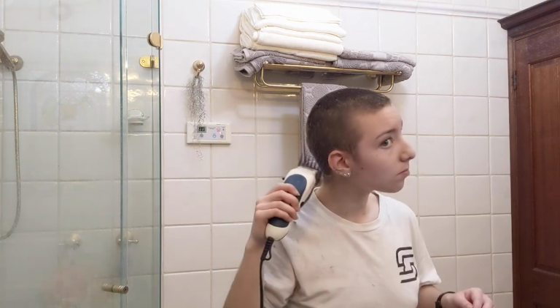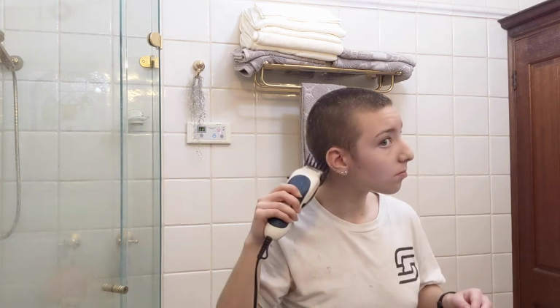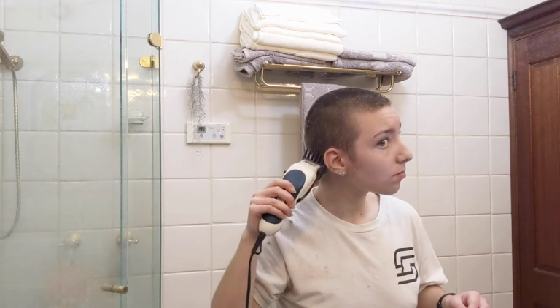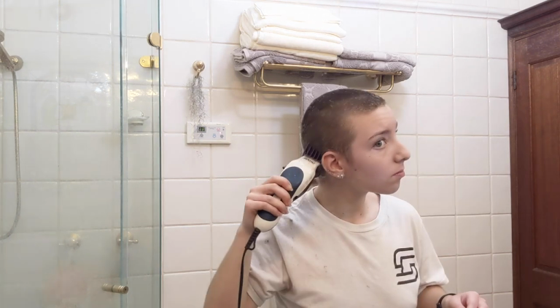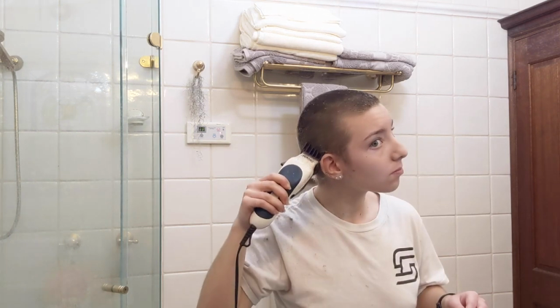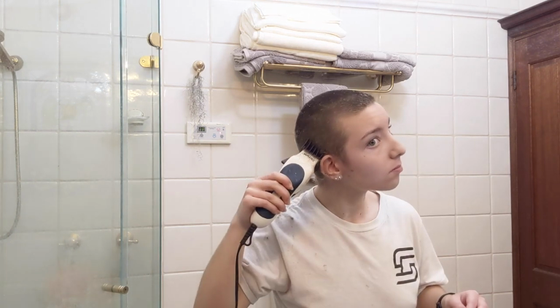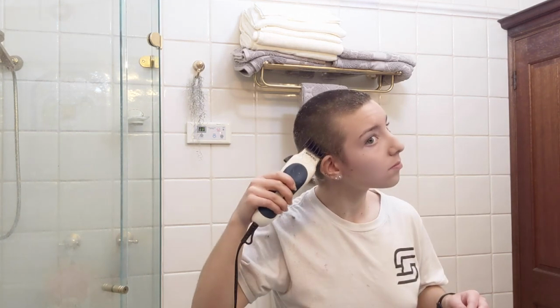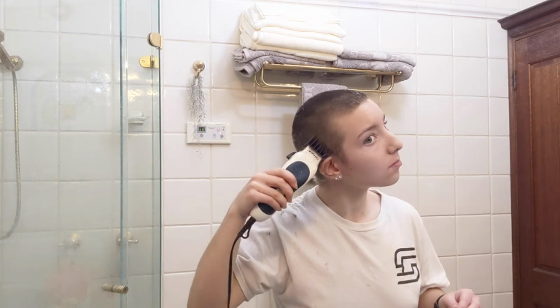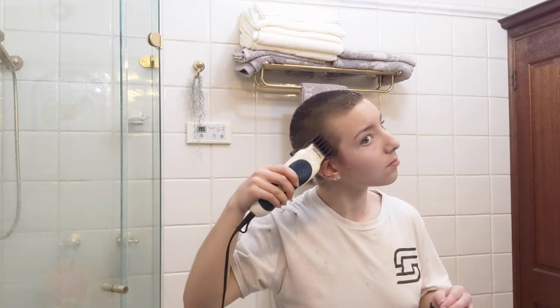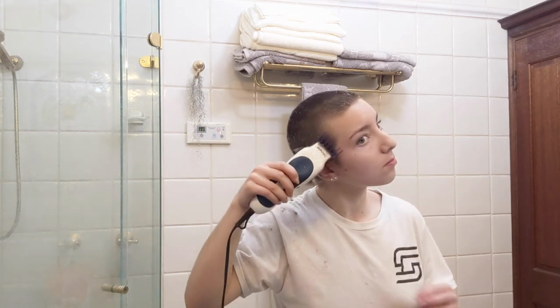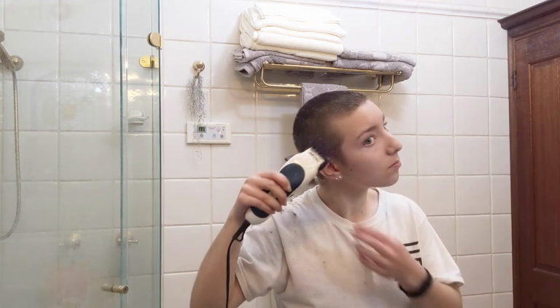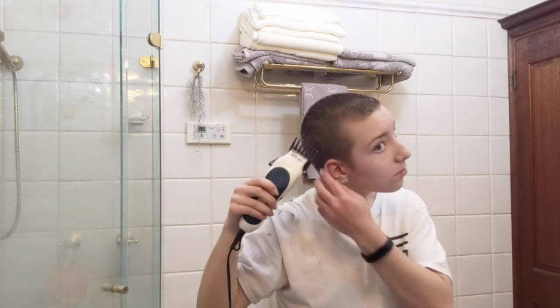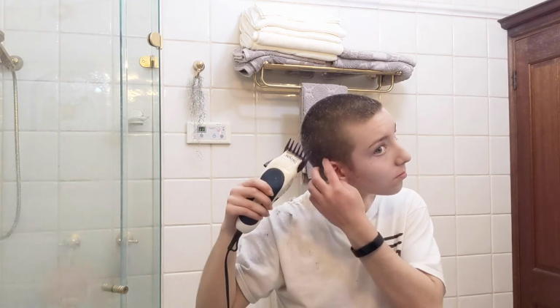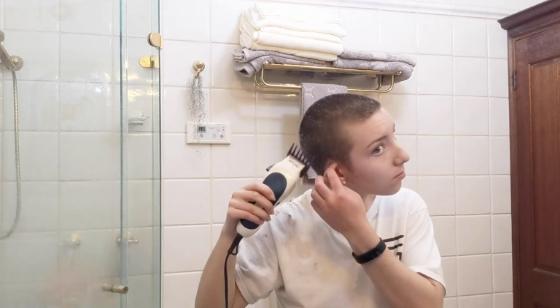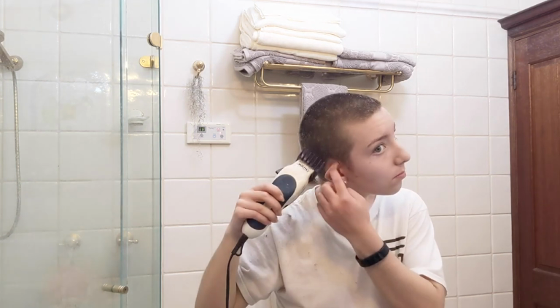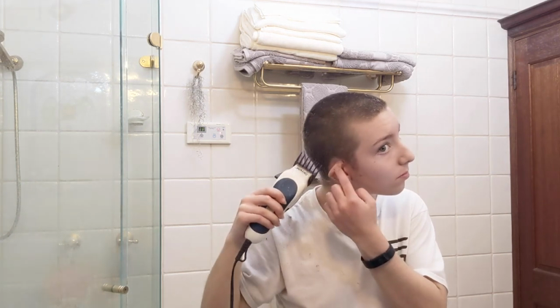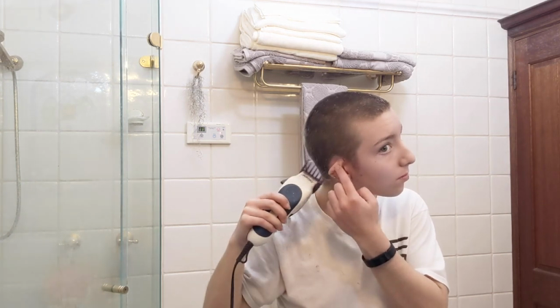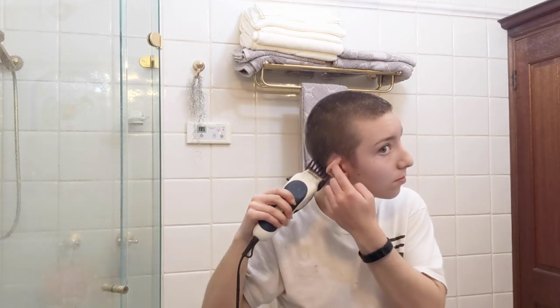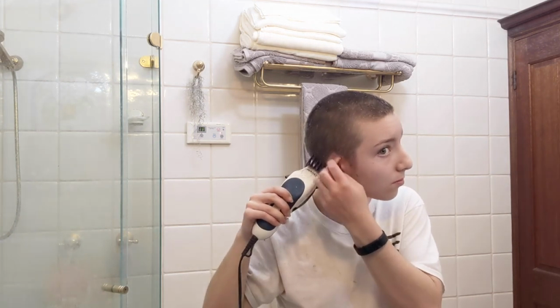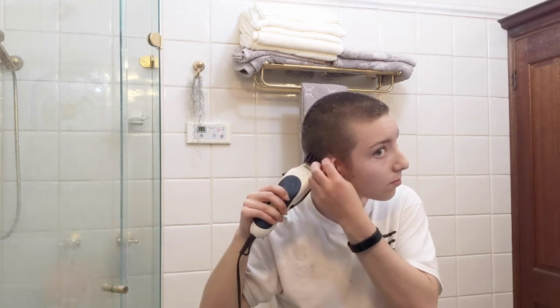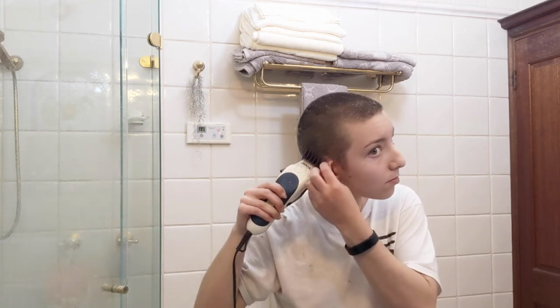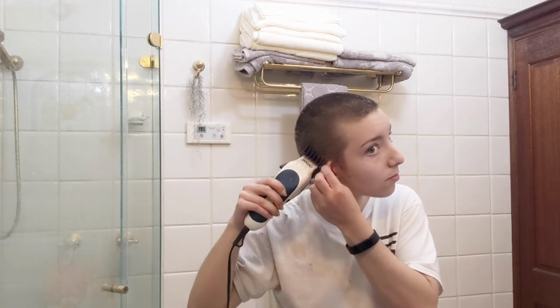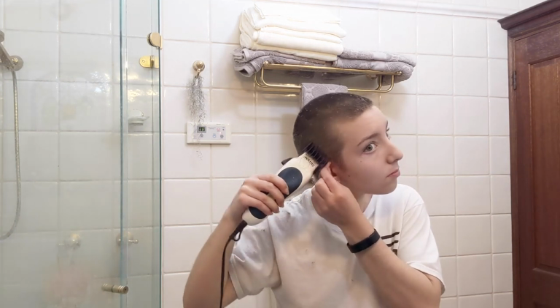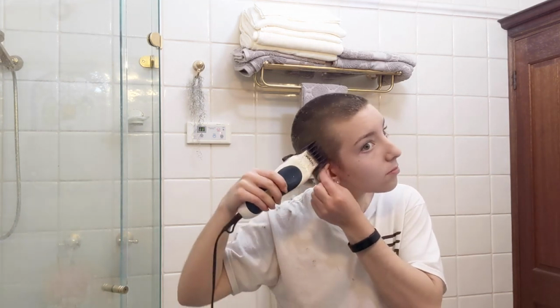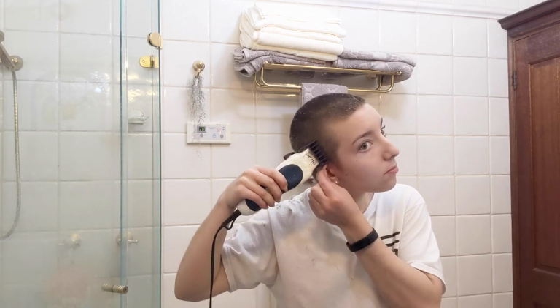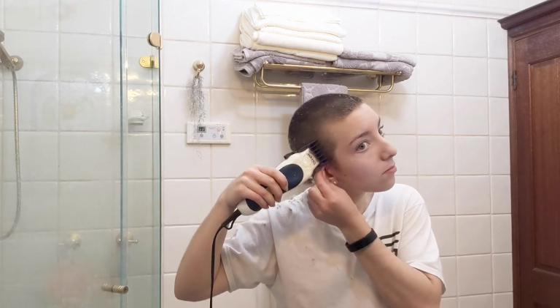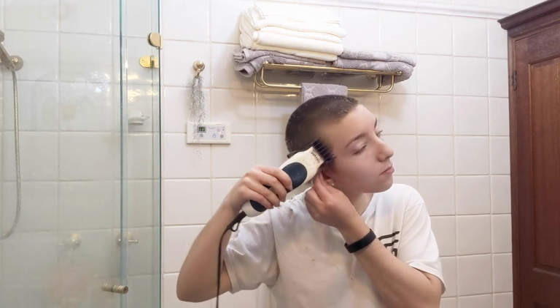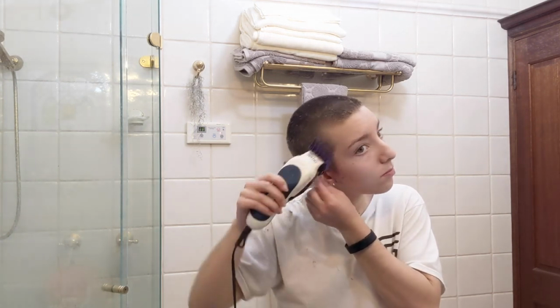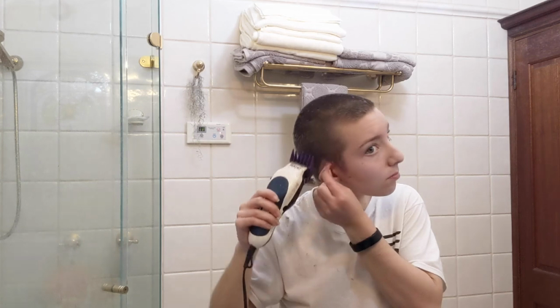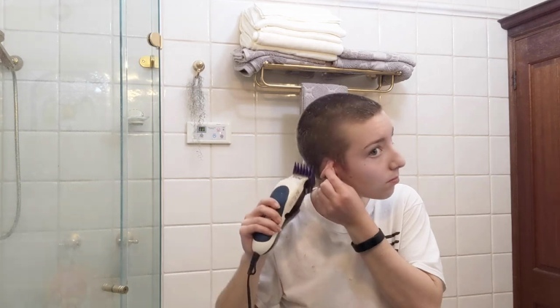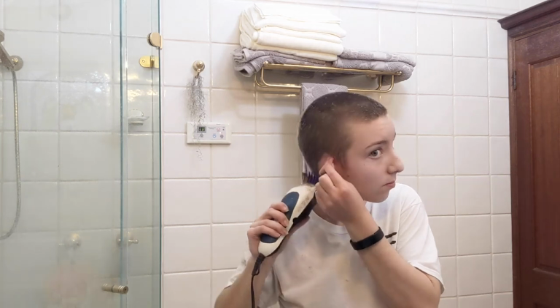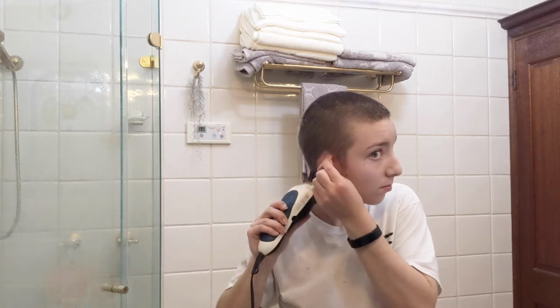Around the ears you can hold back your ear or just use it as a guide to run your clipper right along behind it.